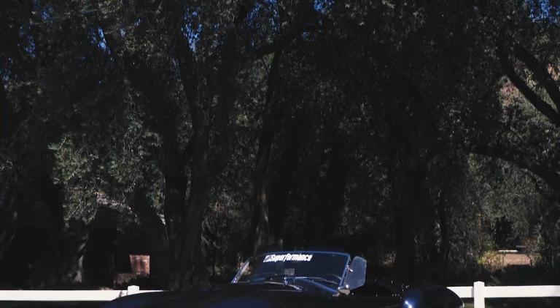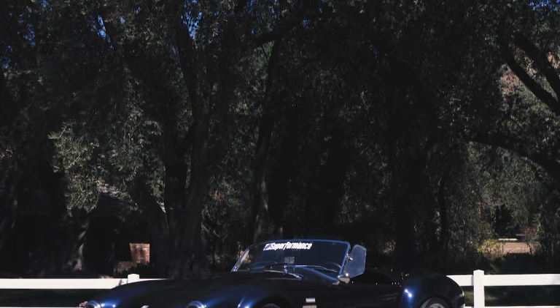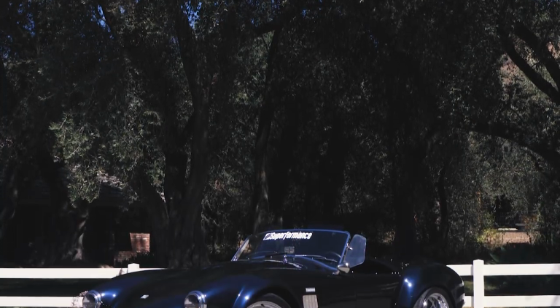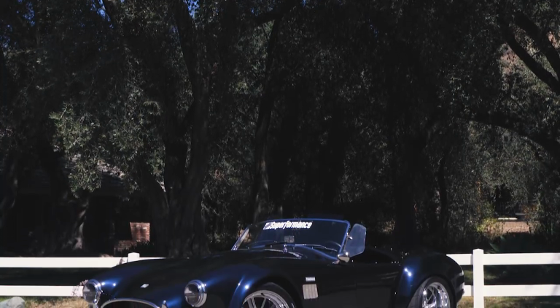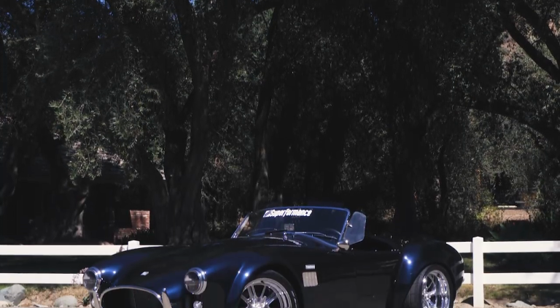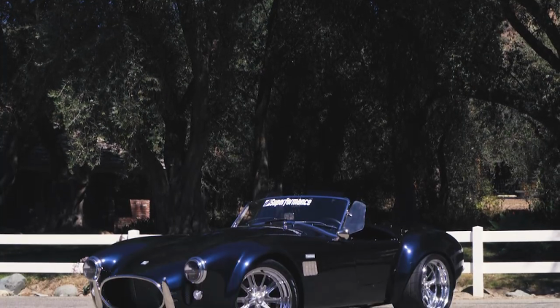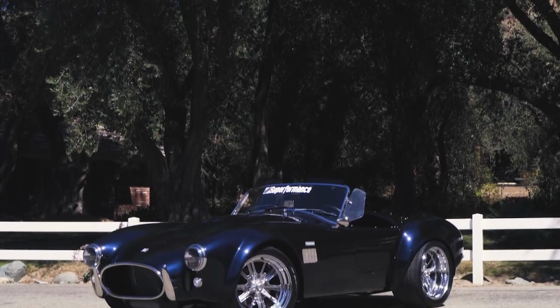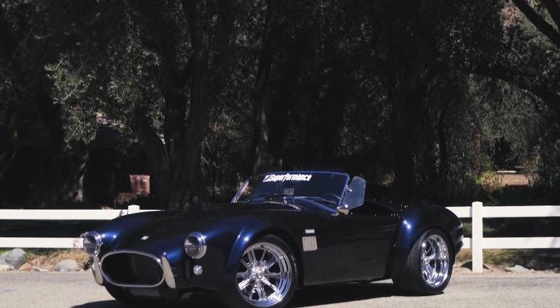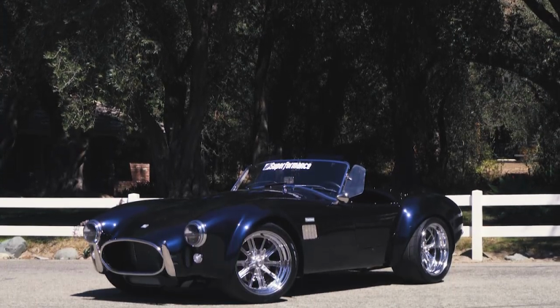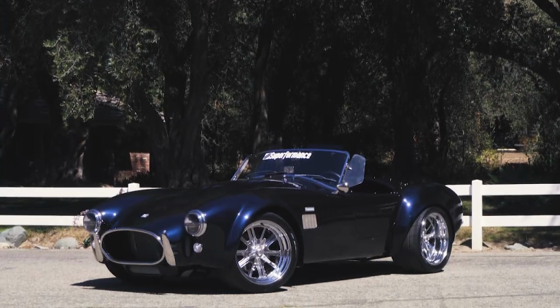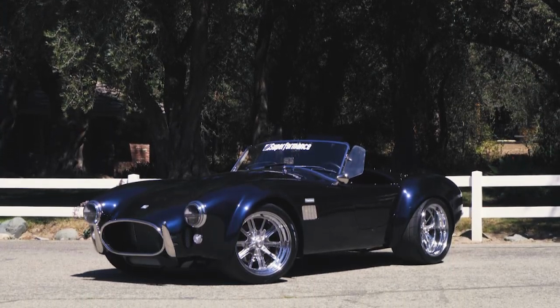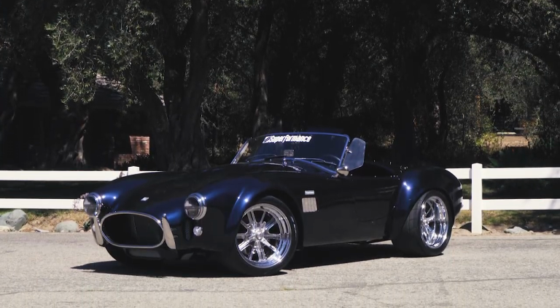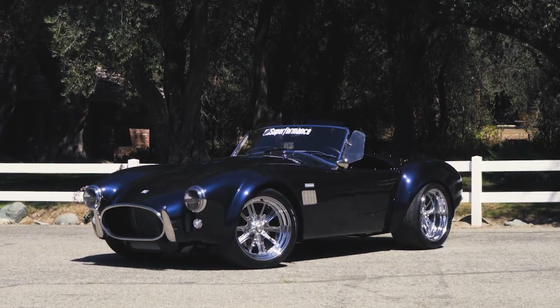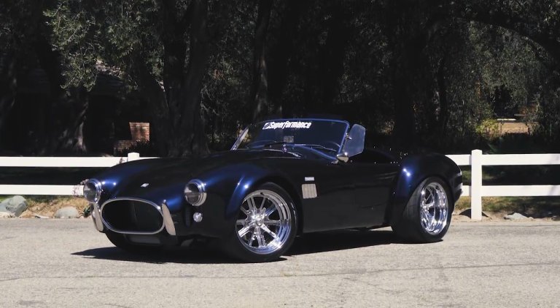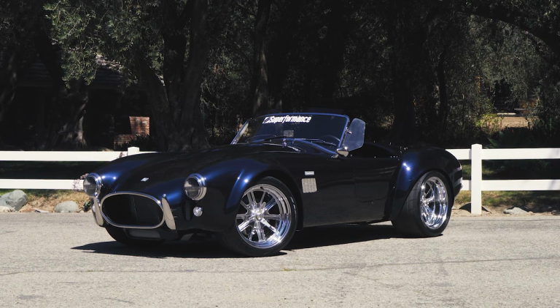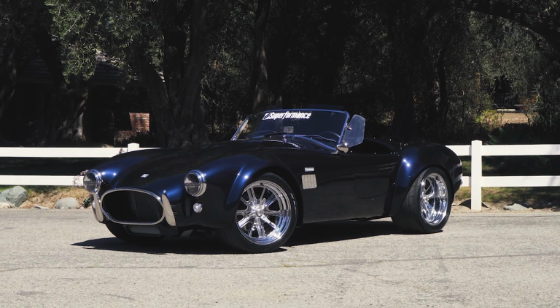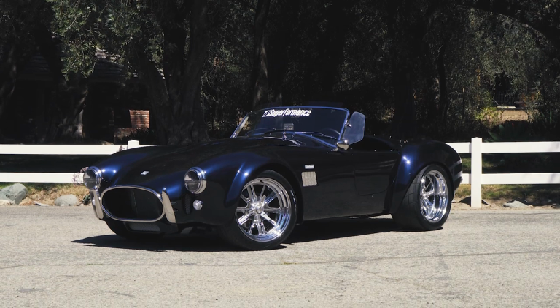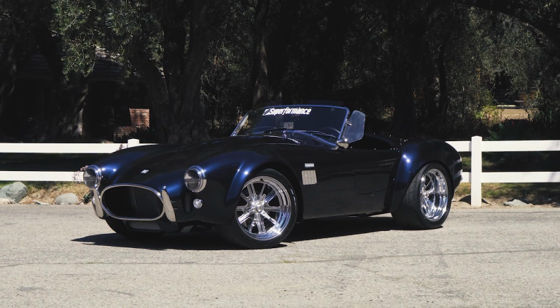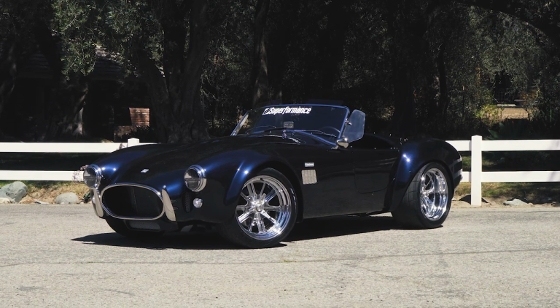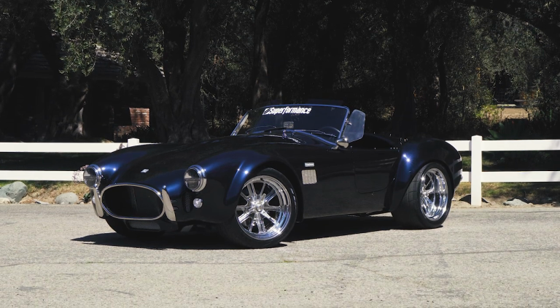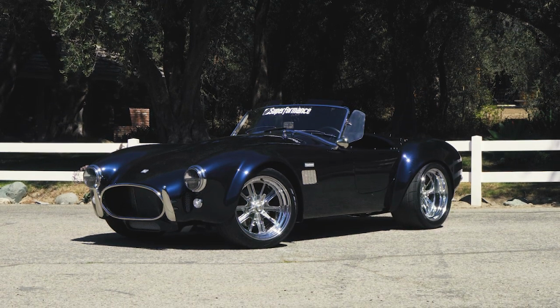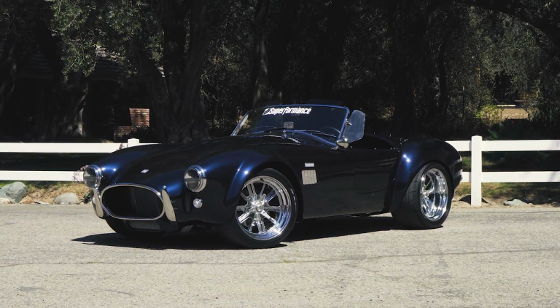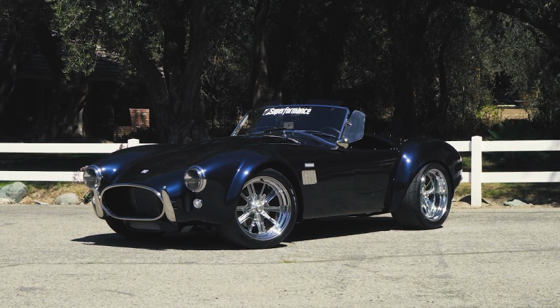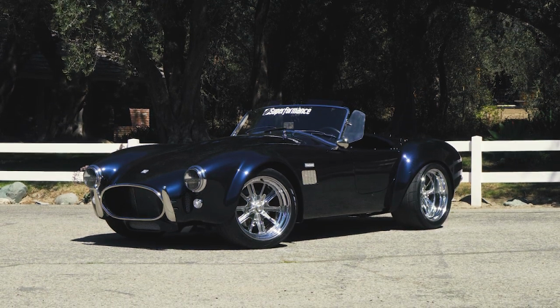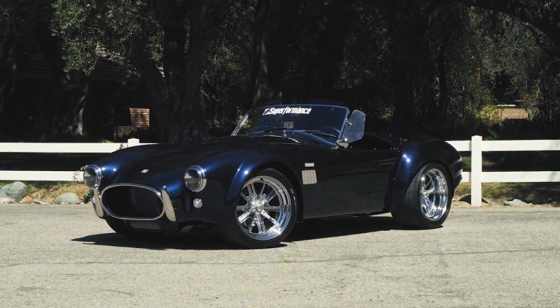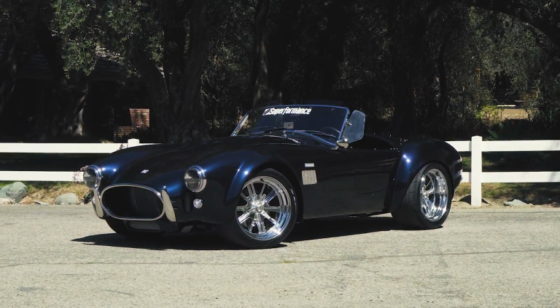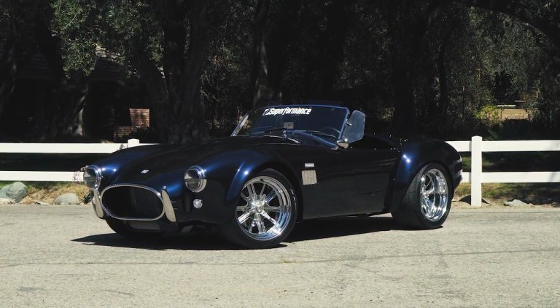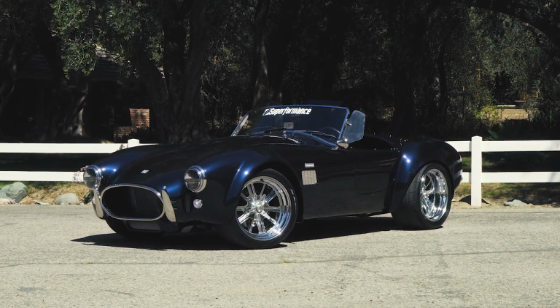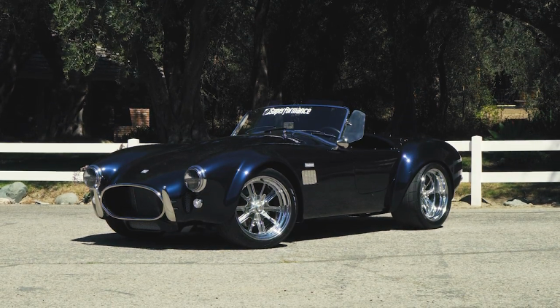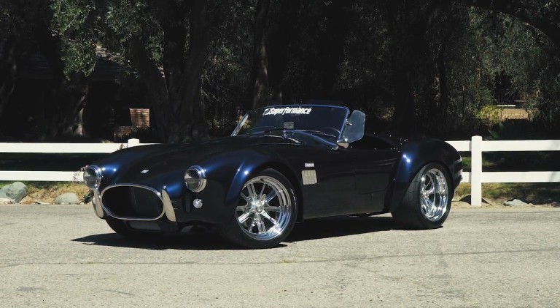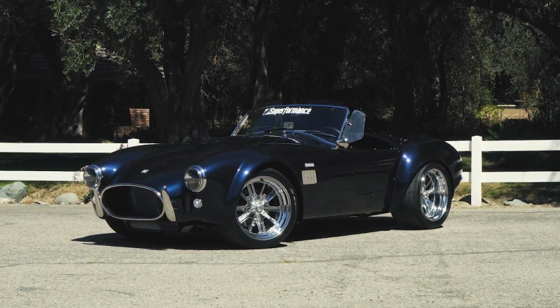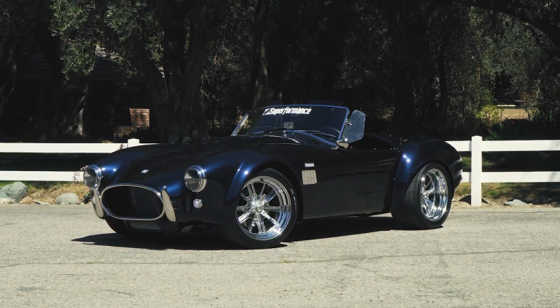We're driving the Superformance Mark IIIe, a legitimate Cobra resto-mod powered by electricity.